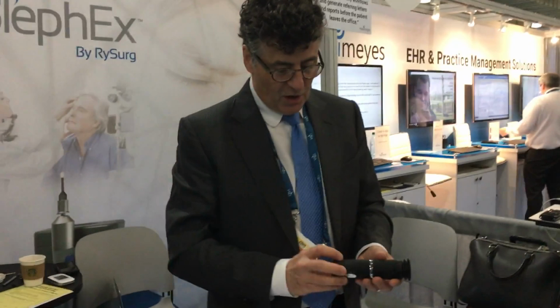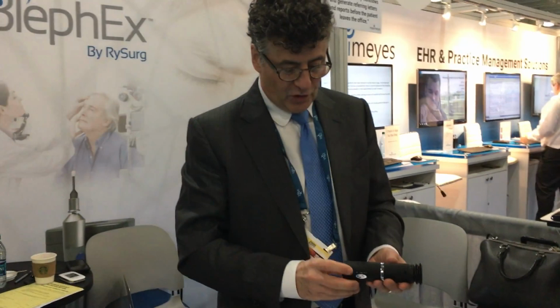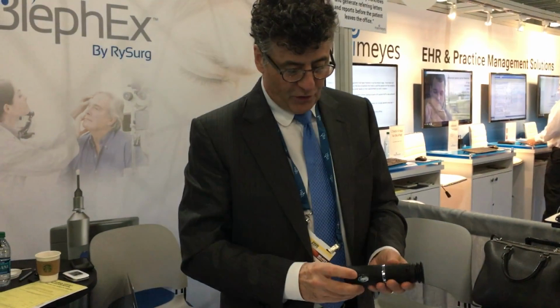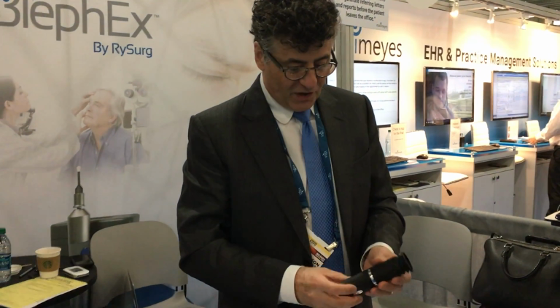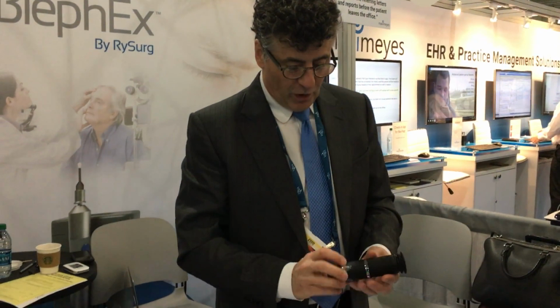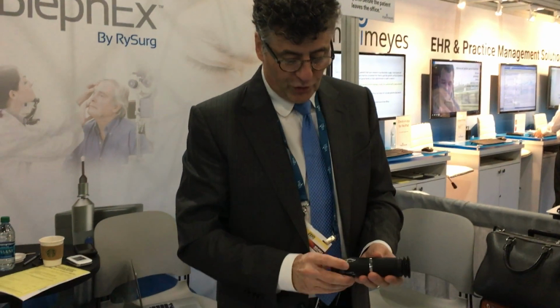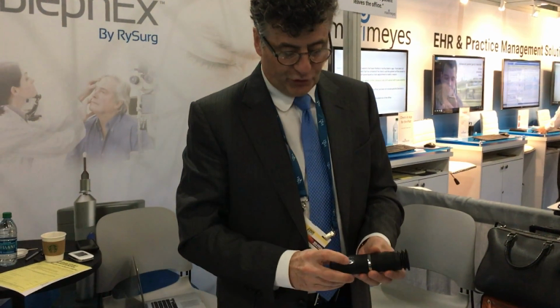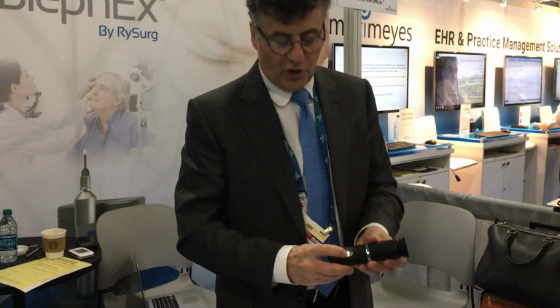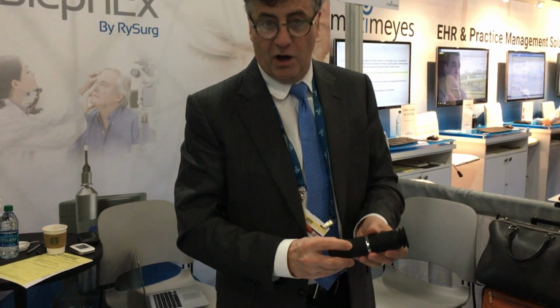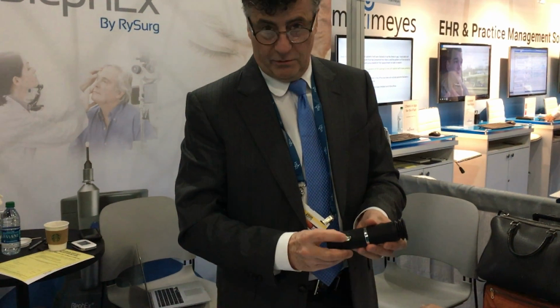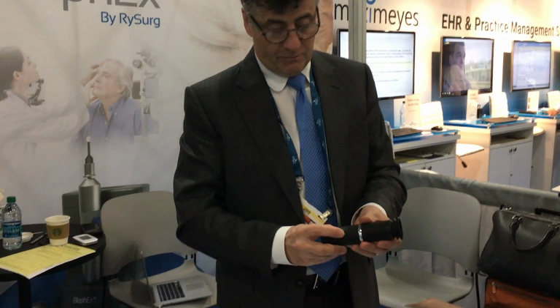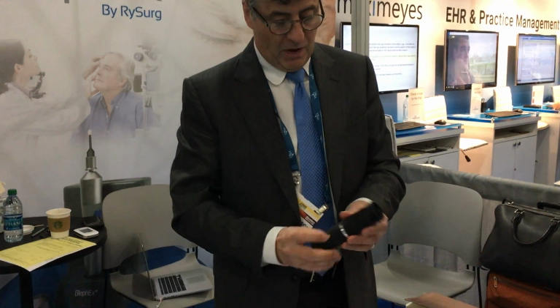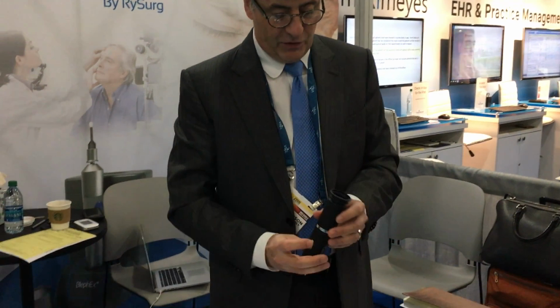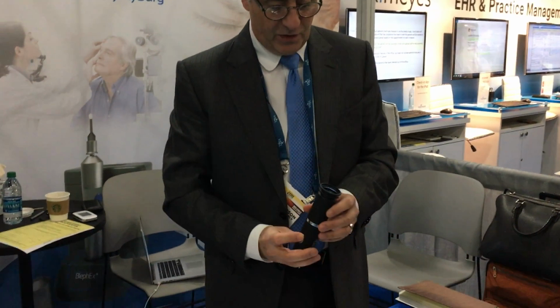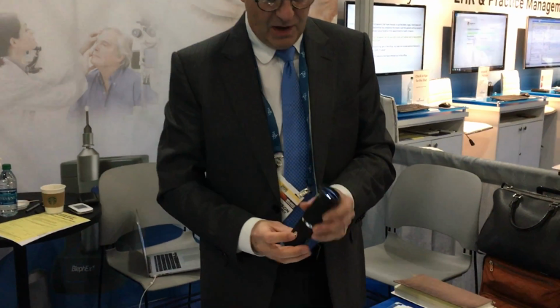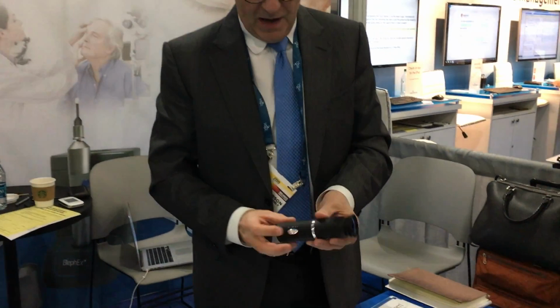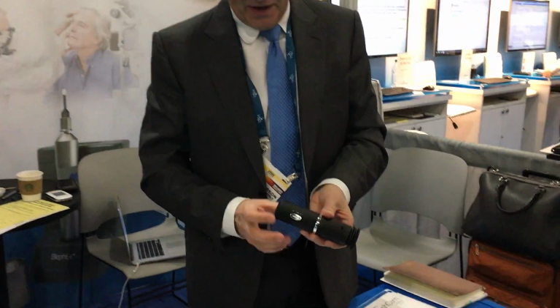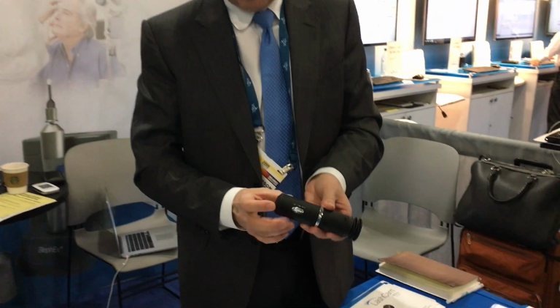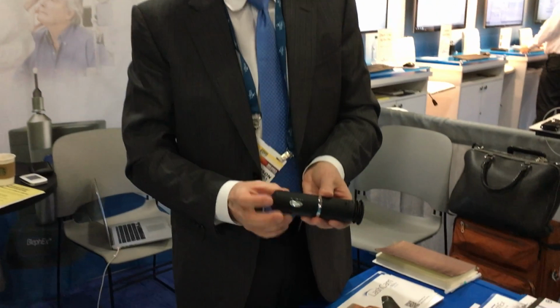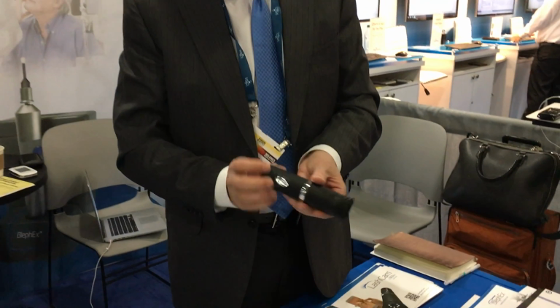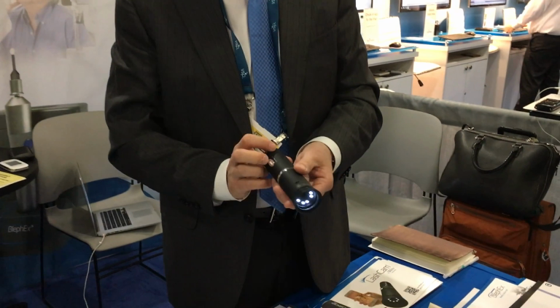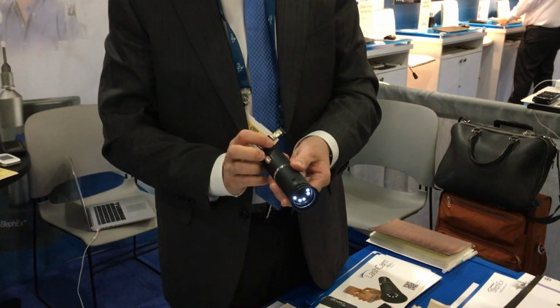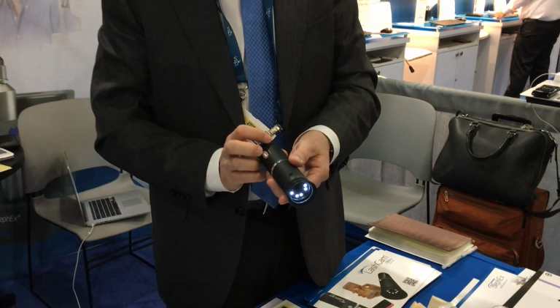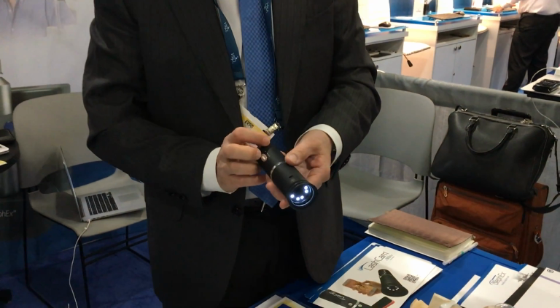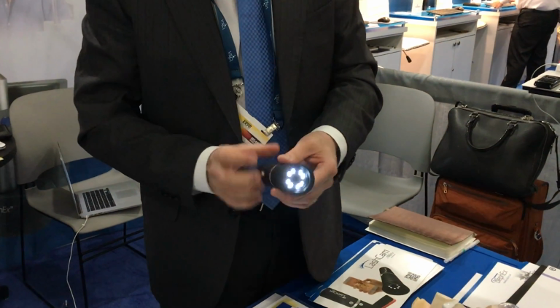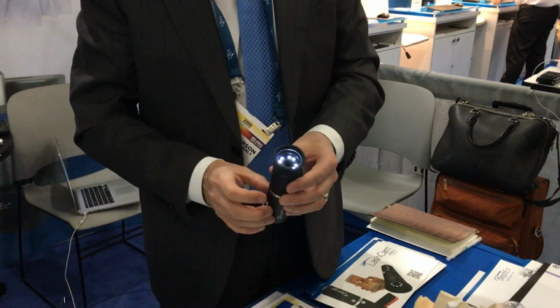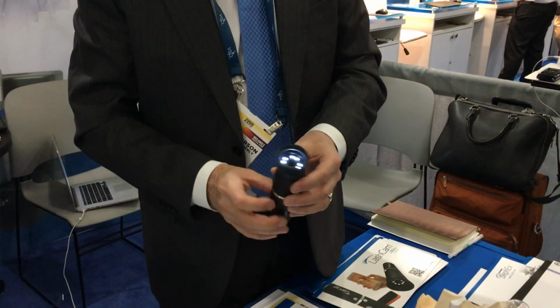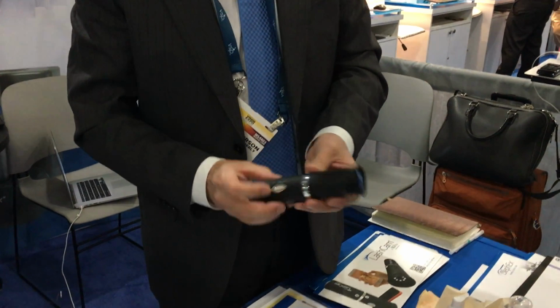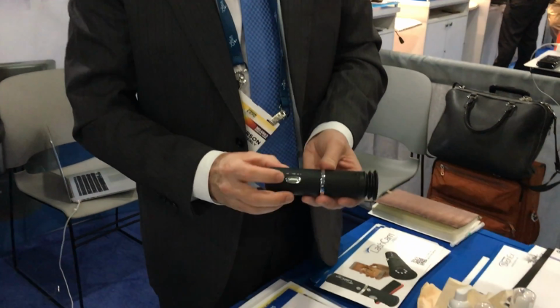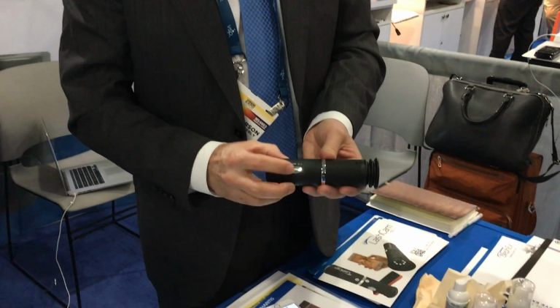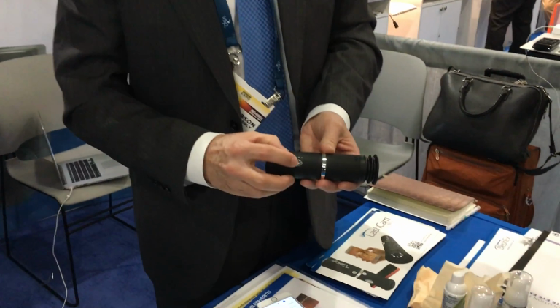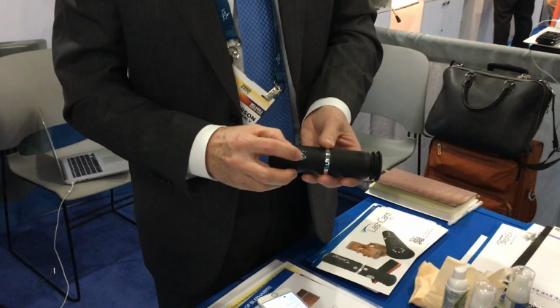The first thing you want to do is just turn it on and make sure it's fully charged. It's got to be fully charged.